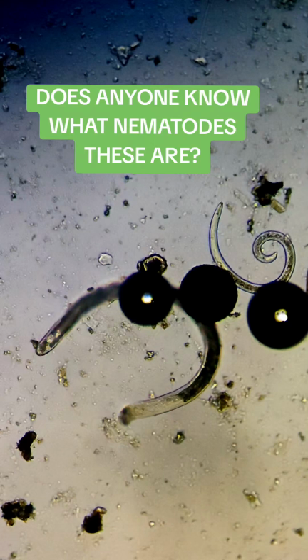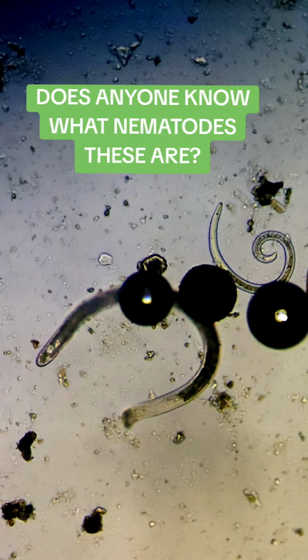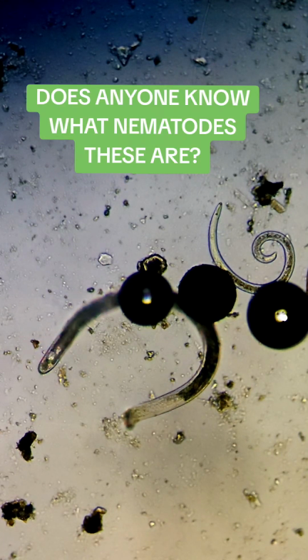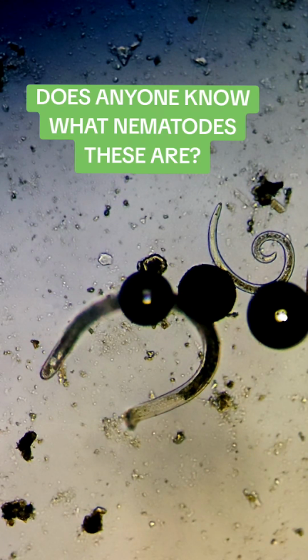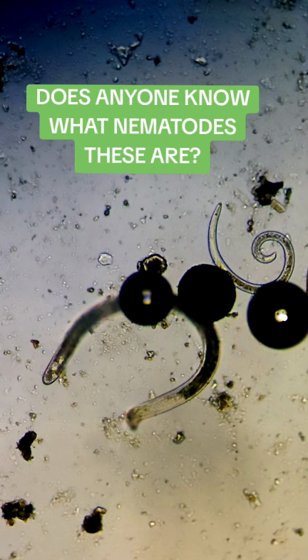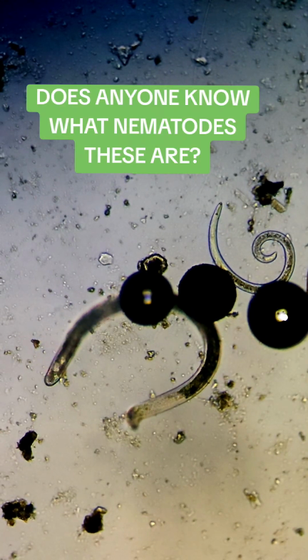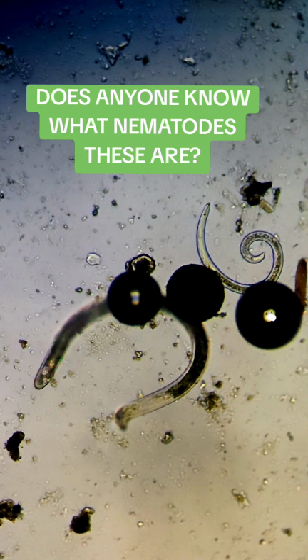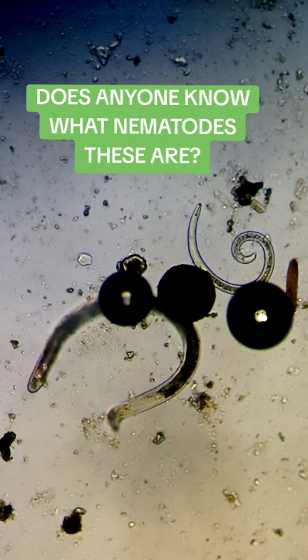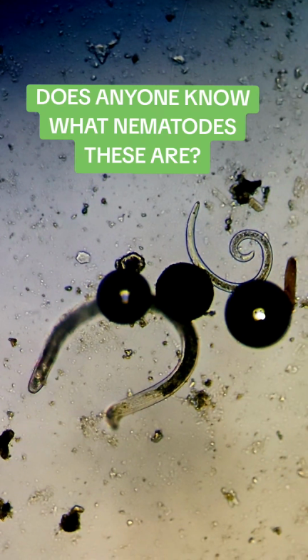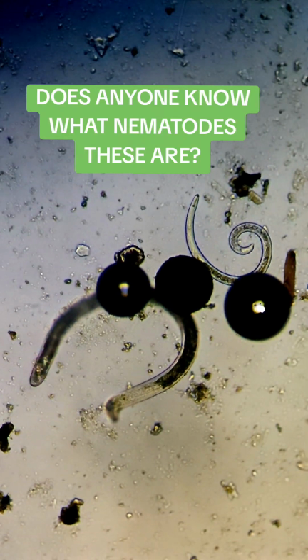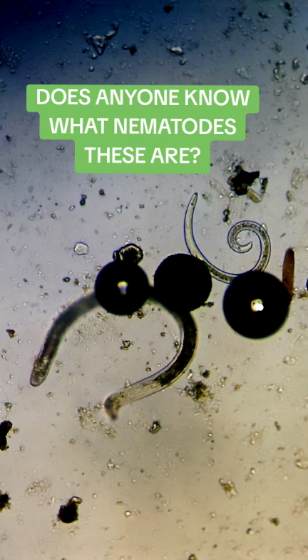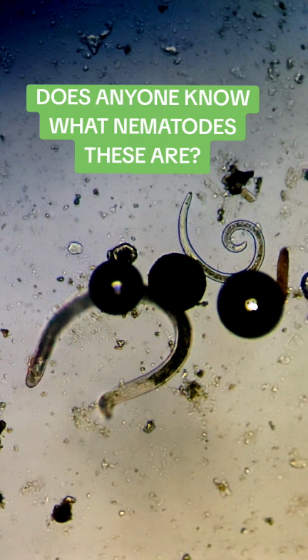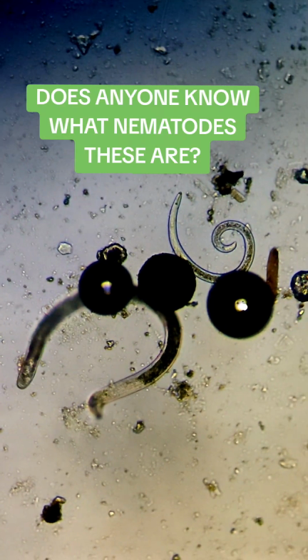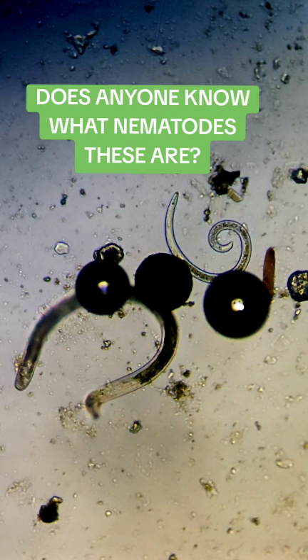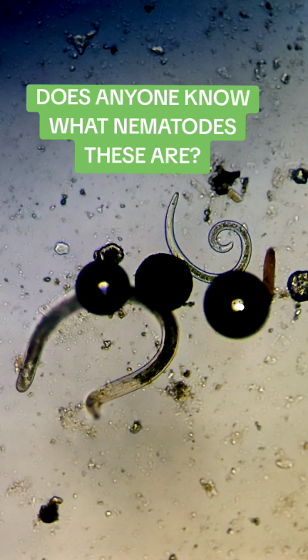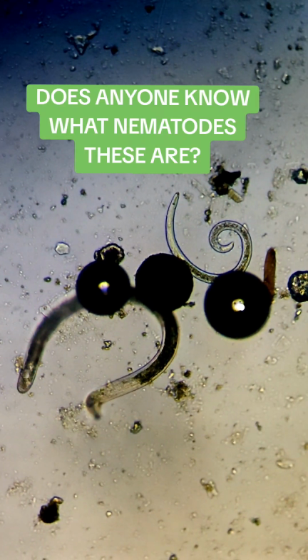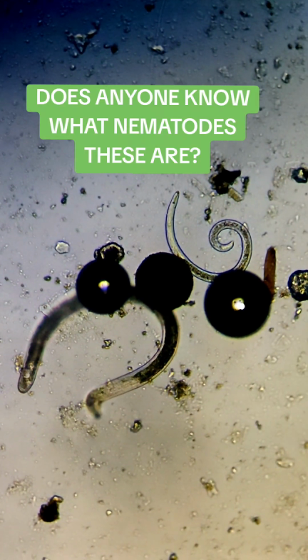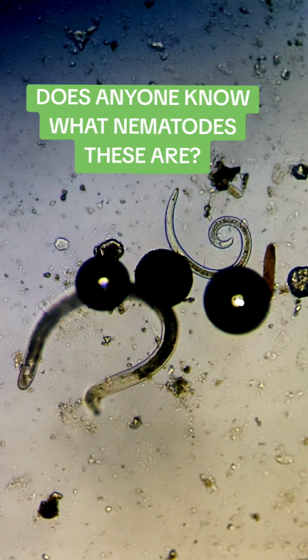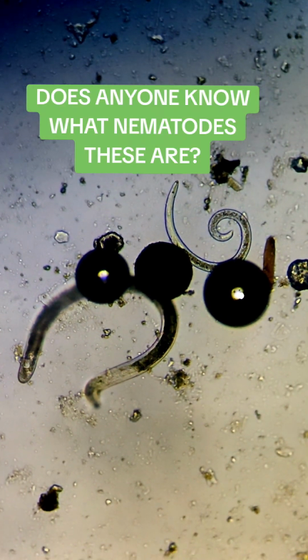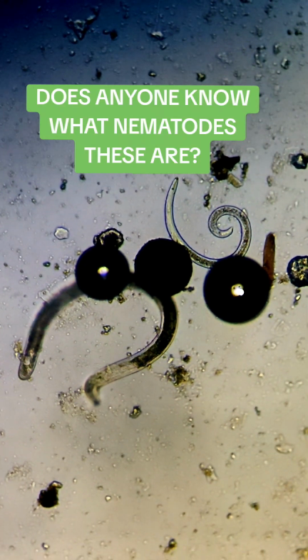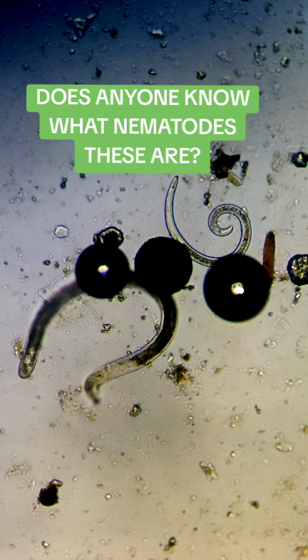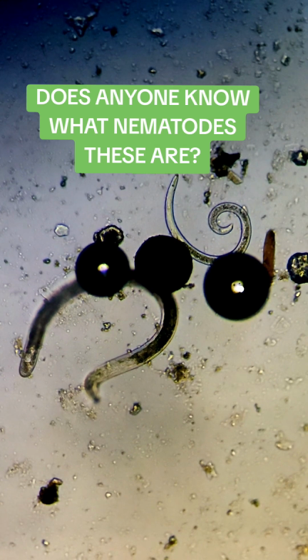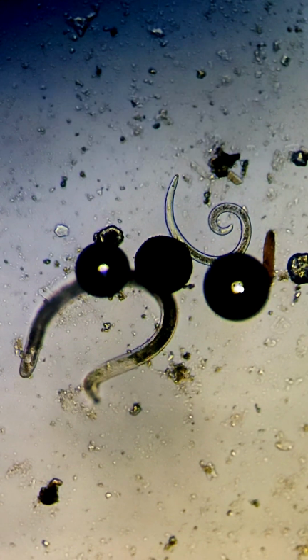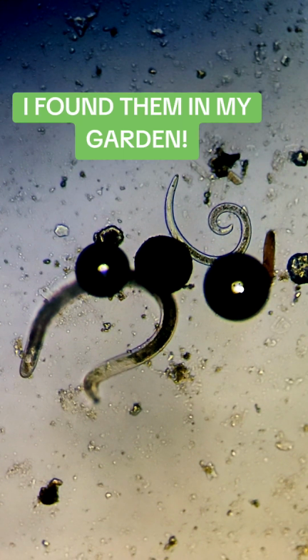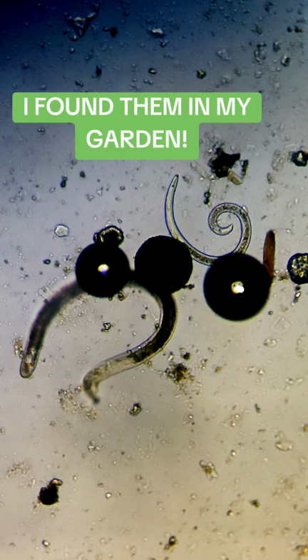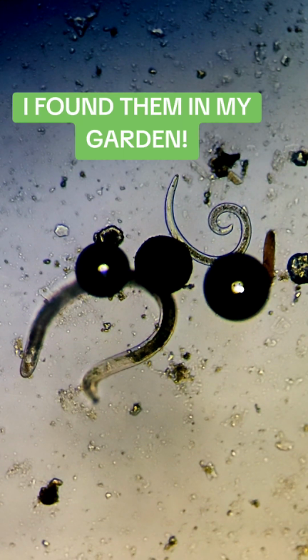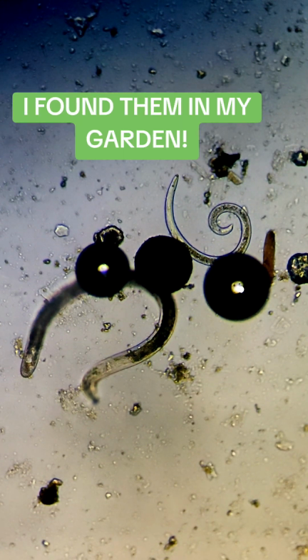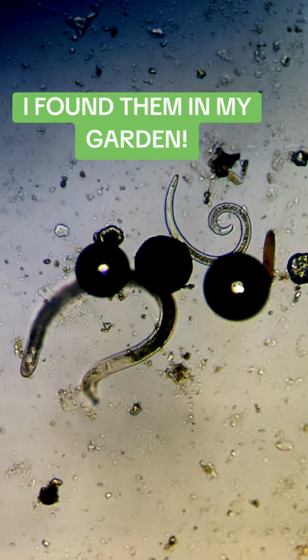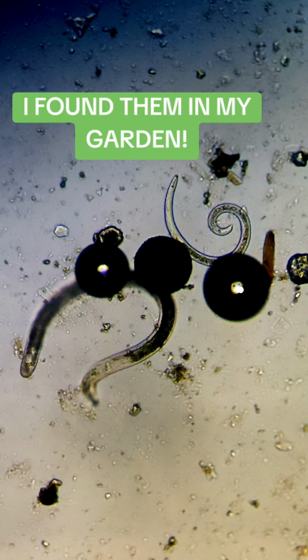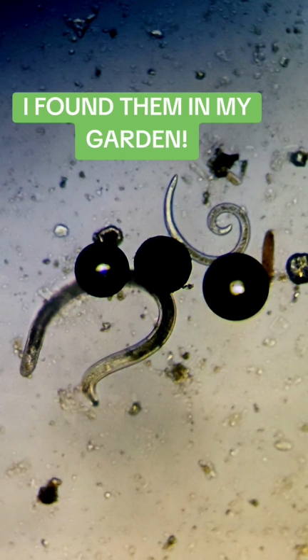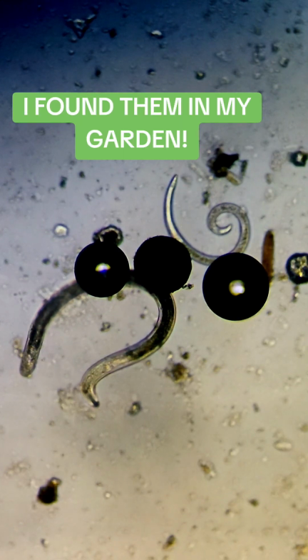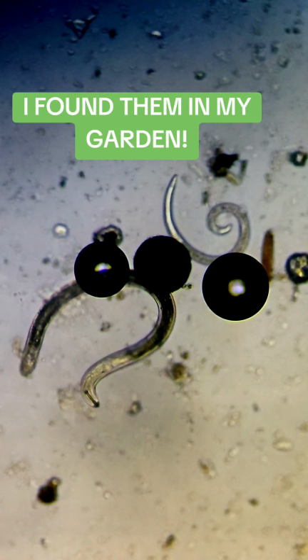Does anyone know what nematodes these are? I found them in my garden.